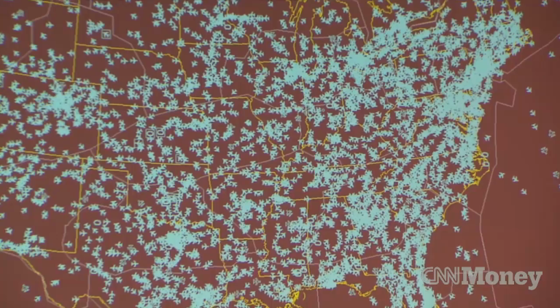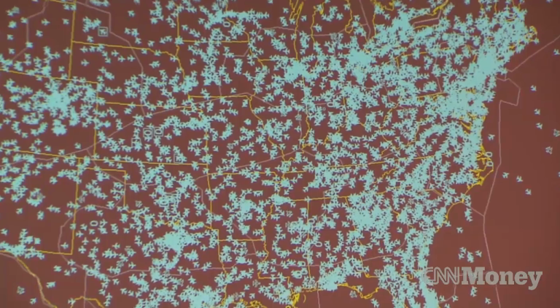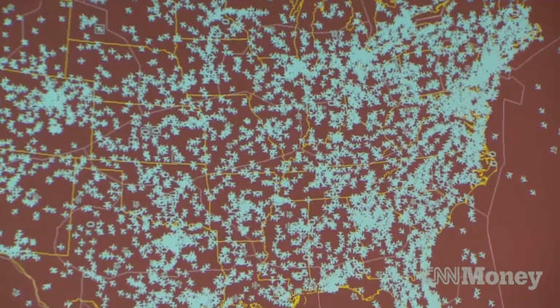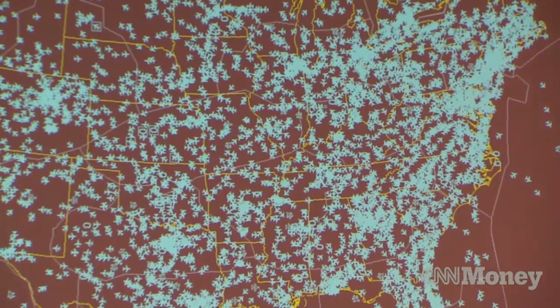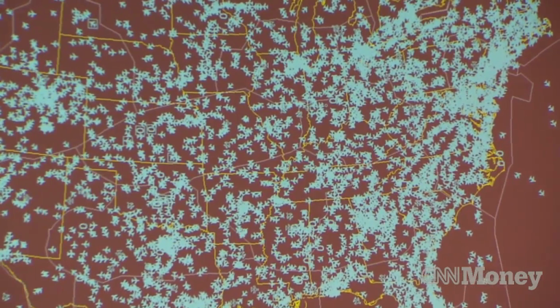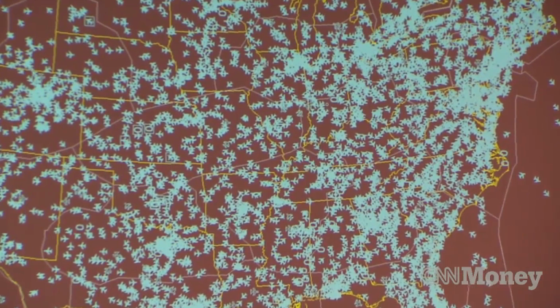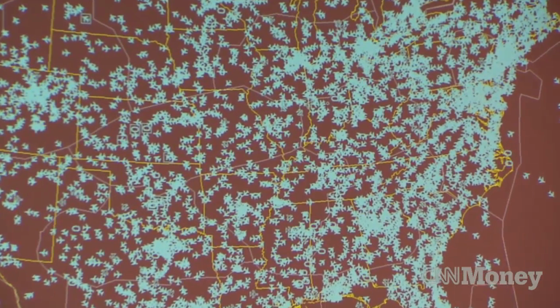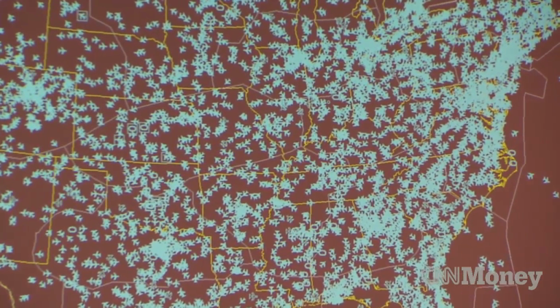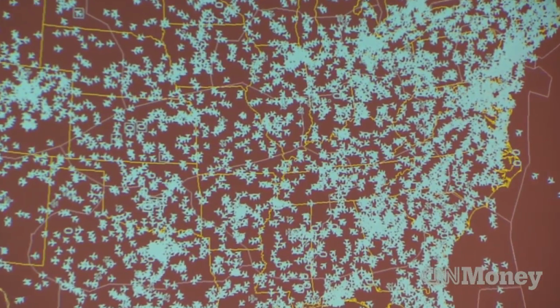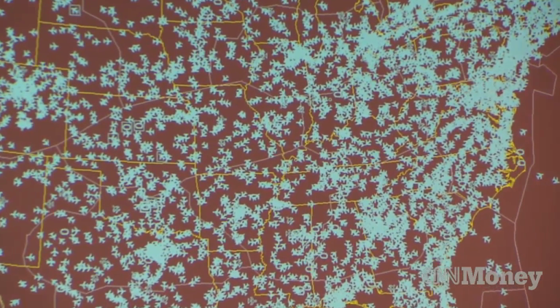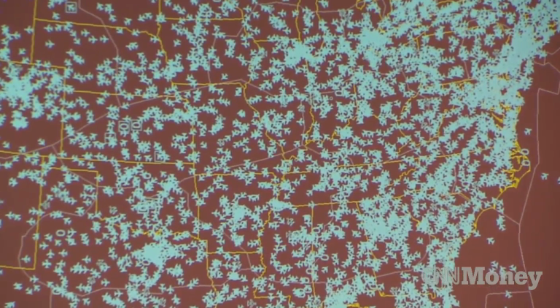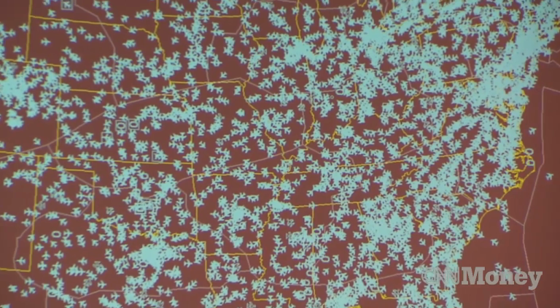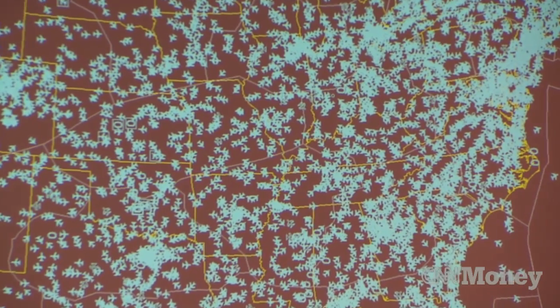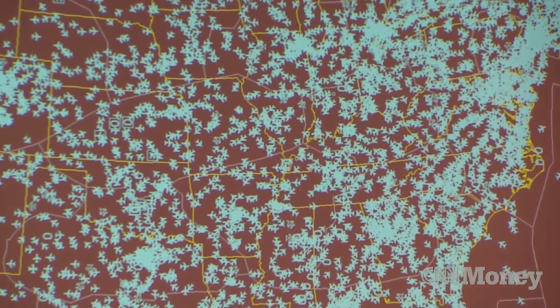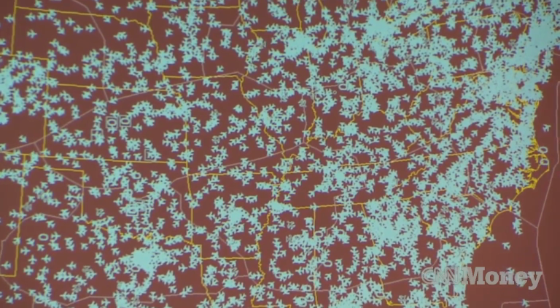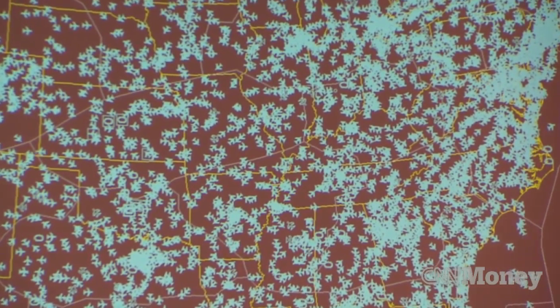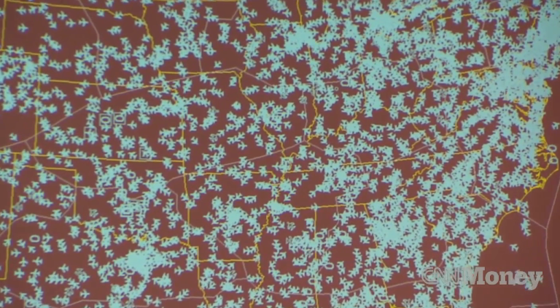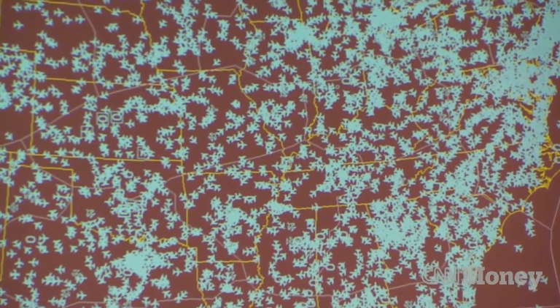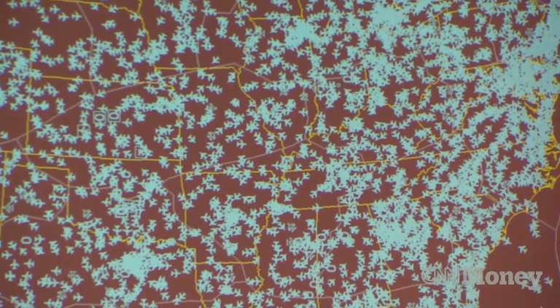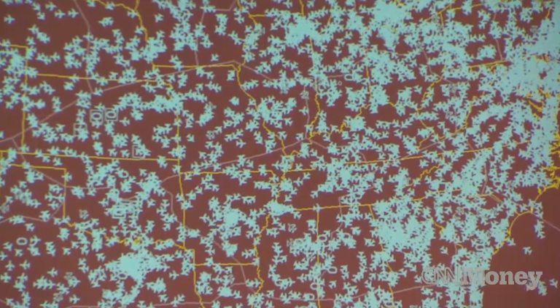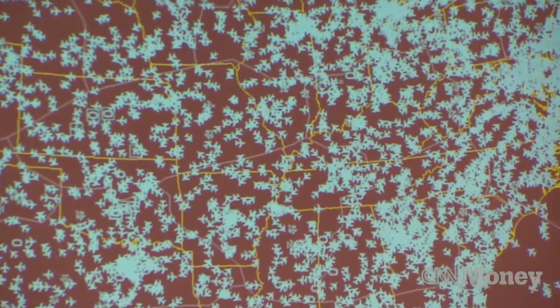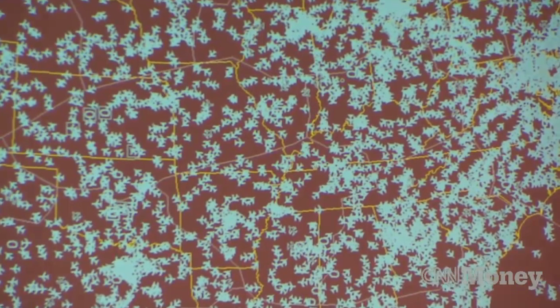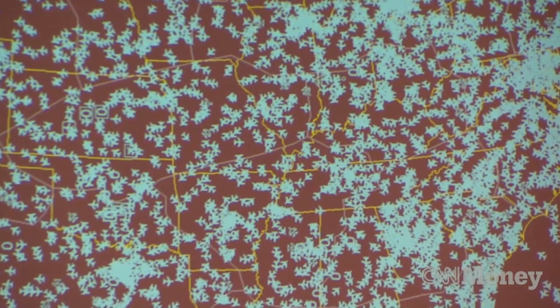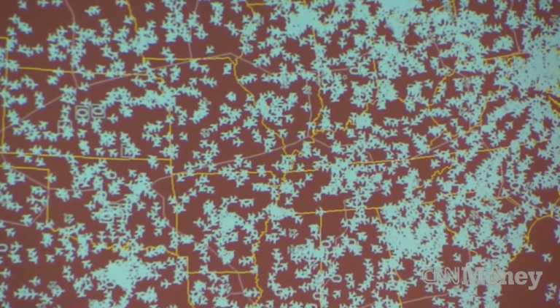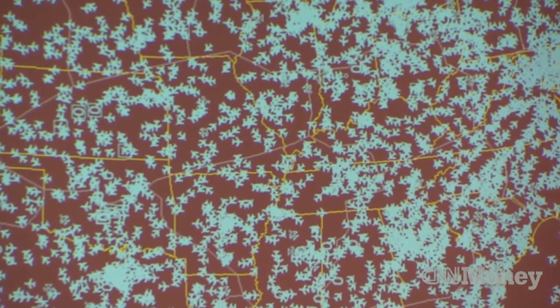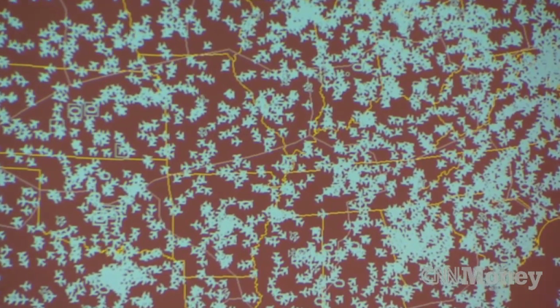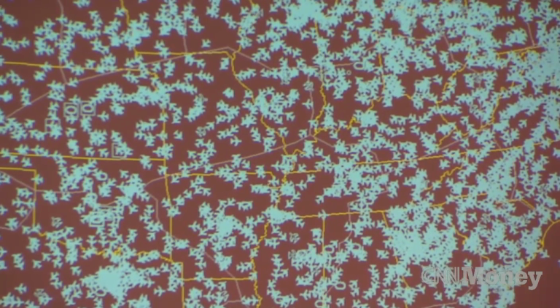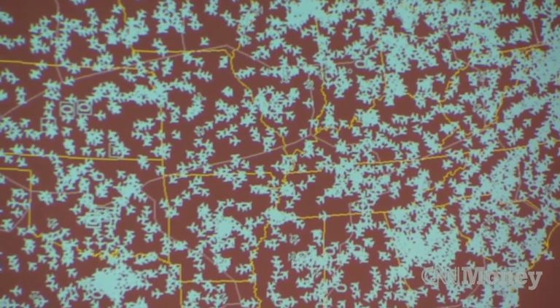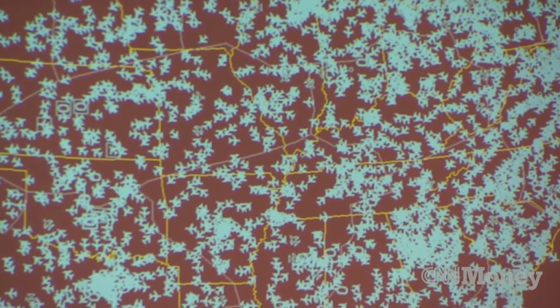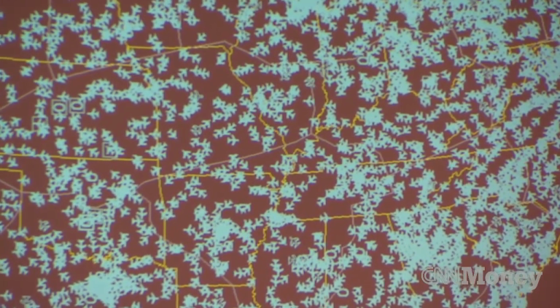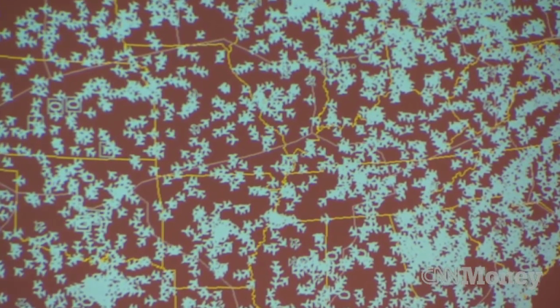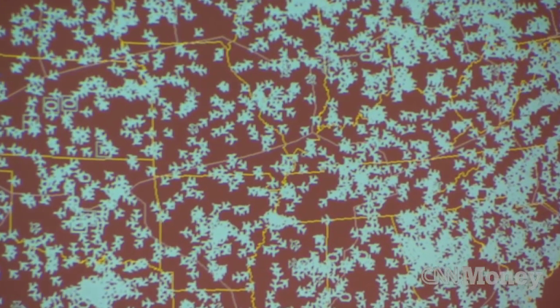So much information, critics say, it could be difficult to monitor and analyze if widely adopted.